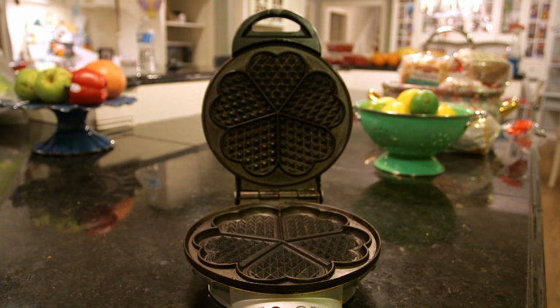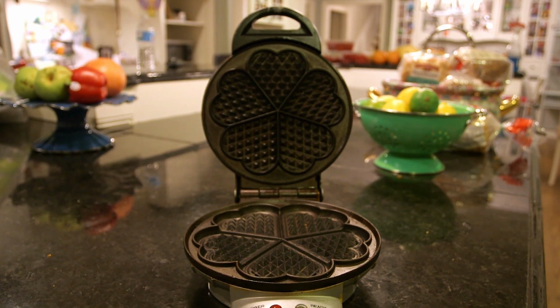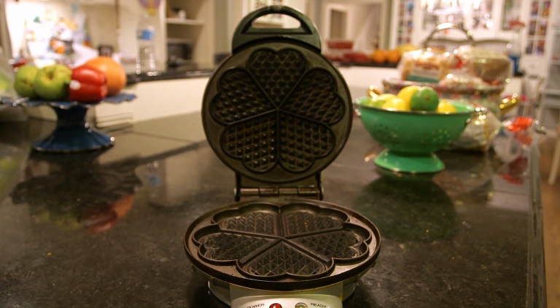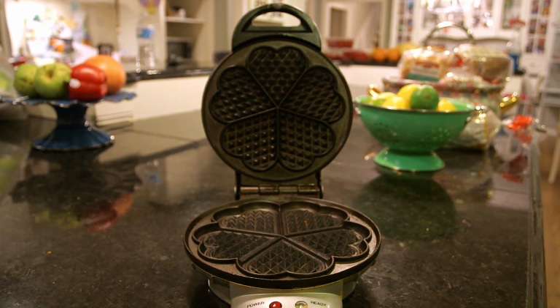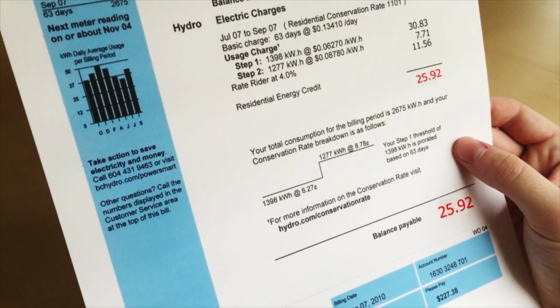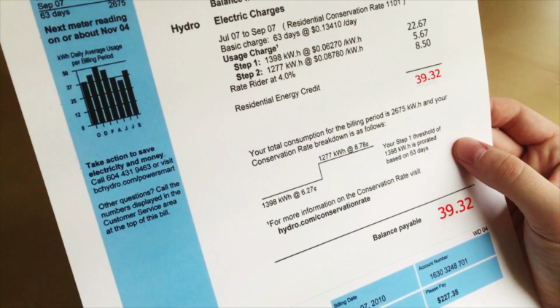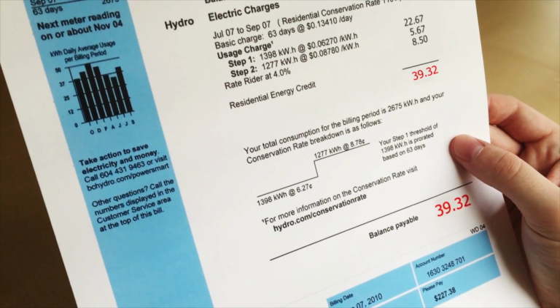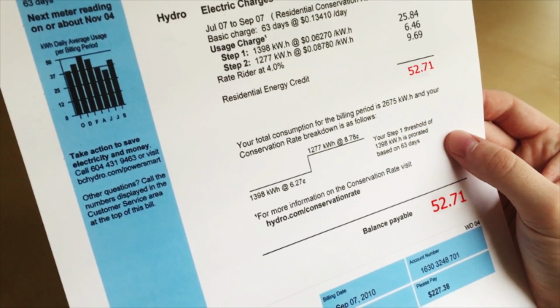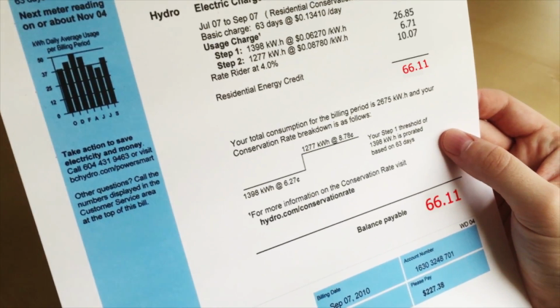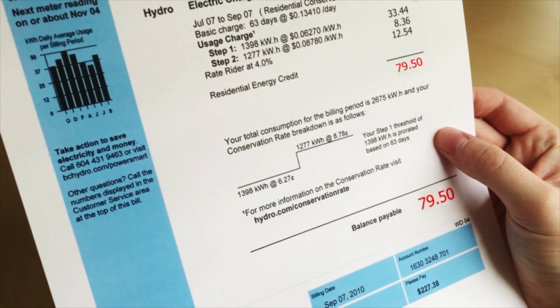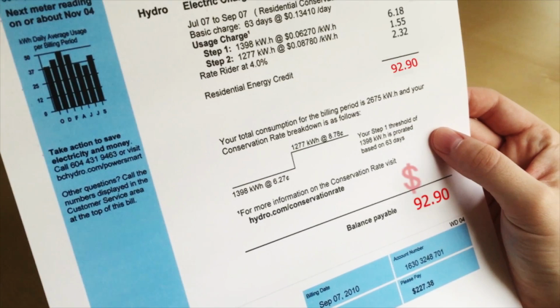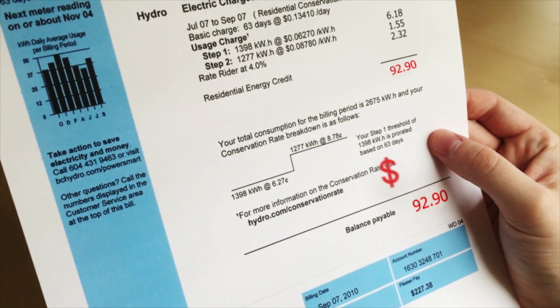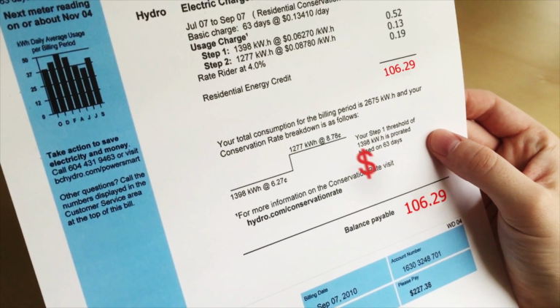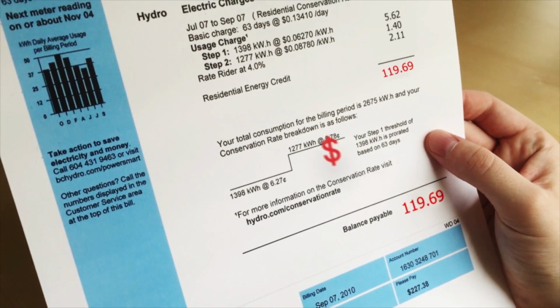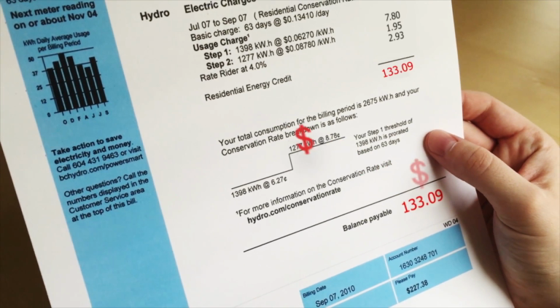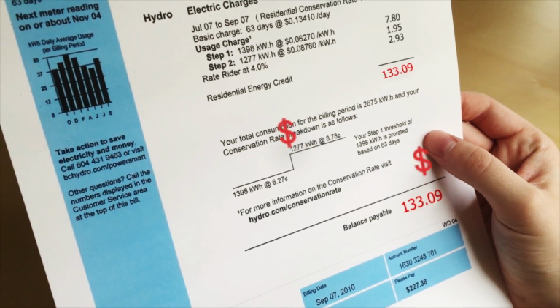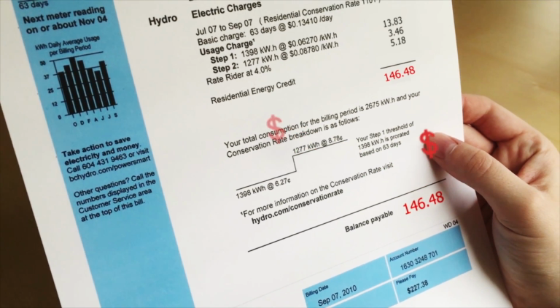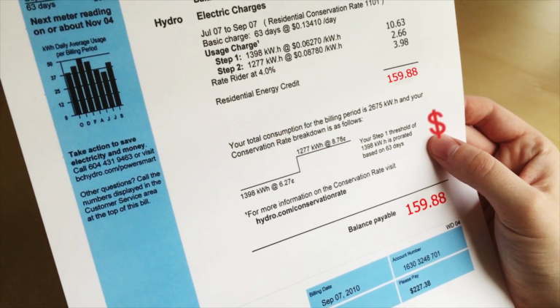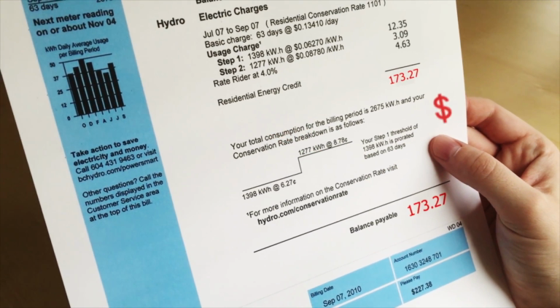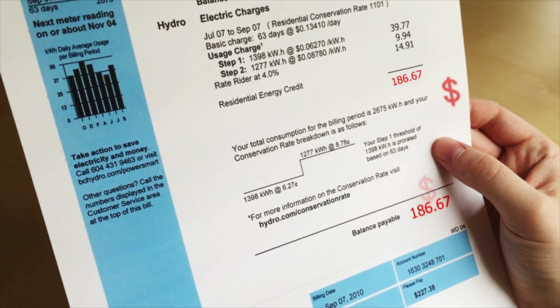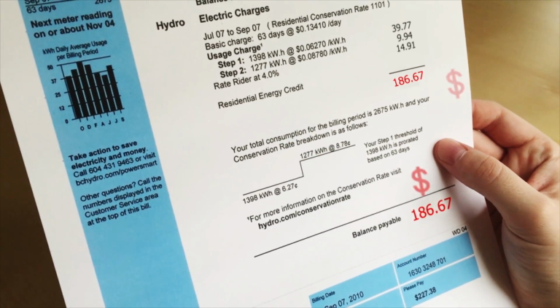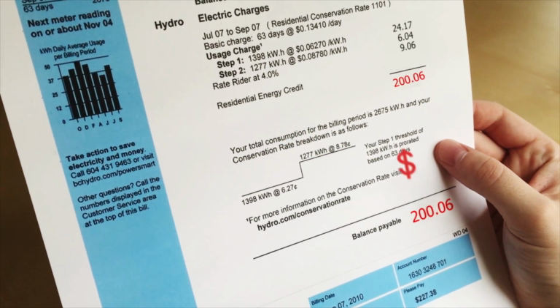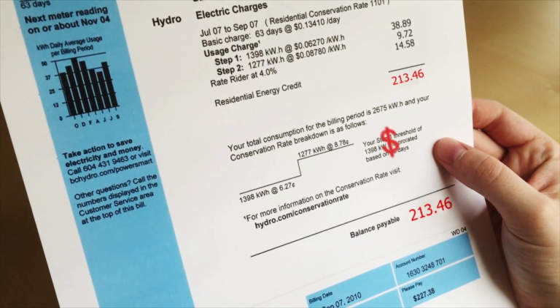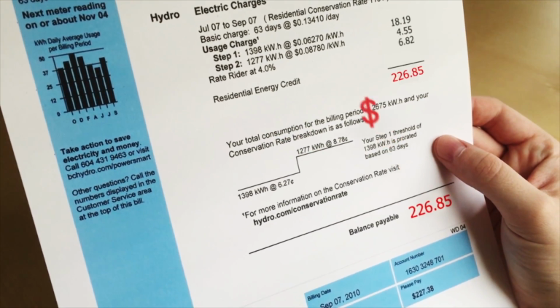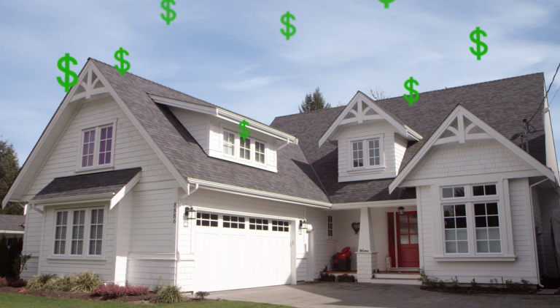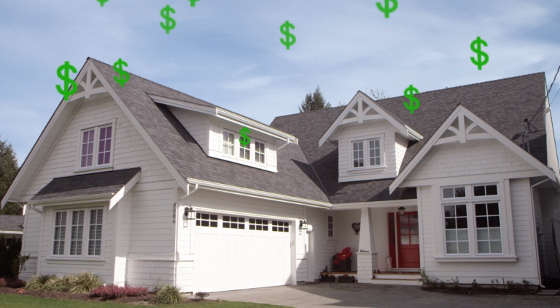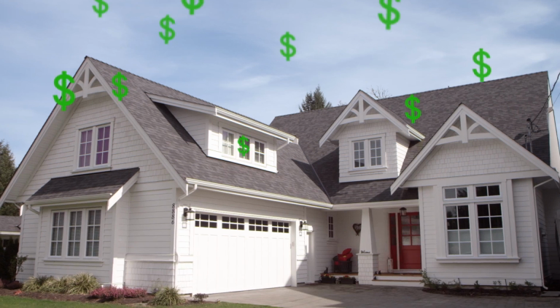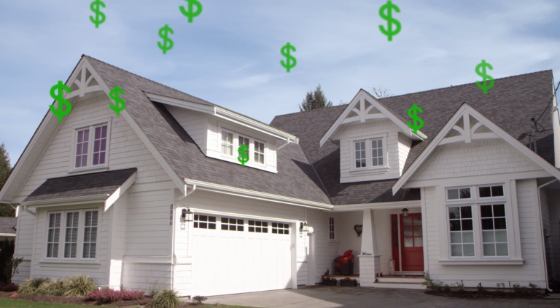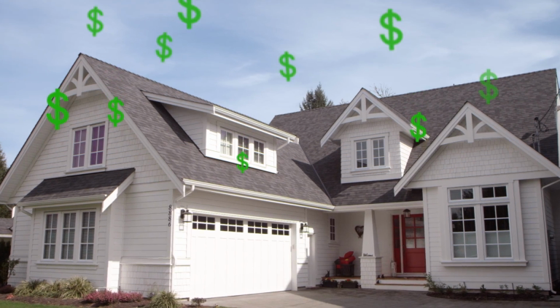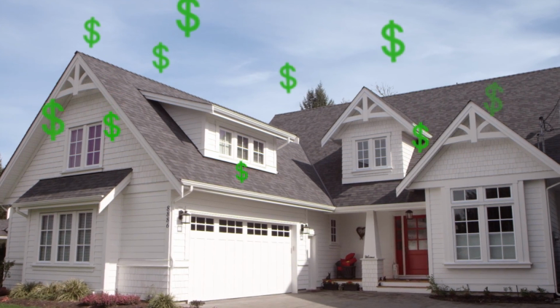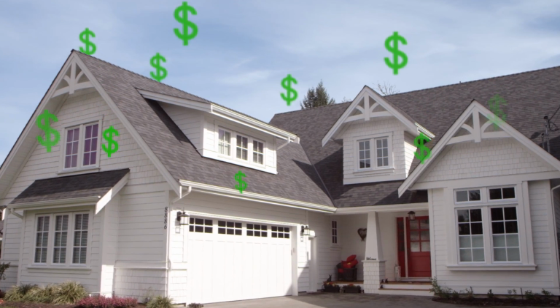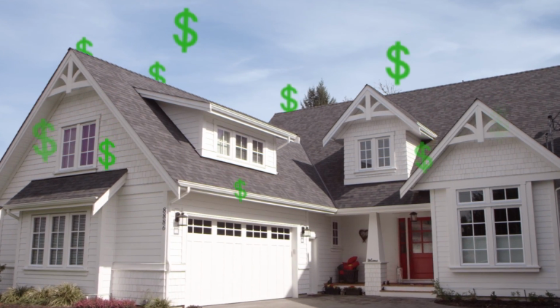And this is your frustratingly high energy bill. But what if there was a way to cut this bill down and save money each month?